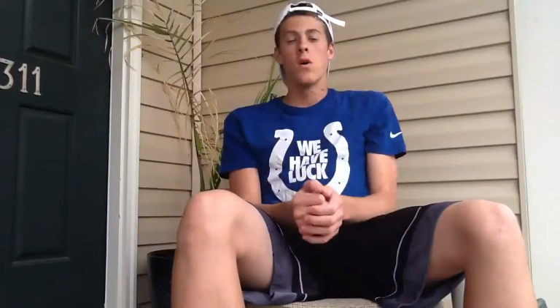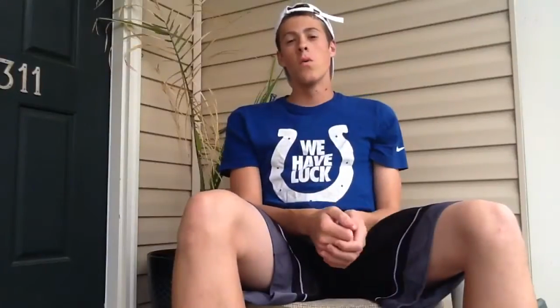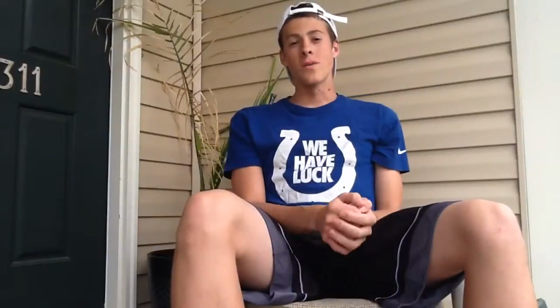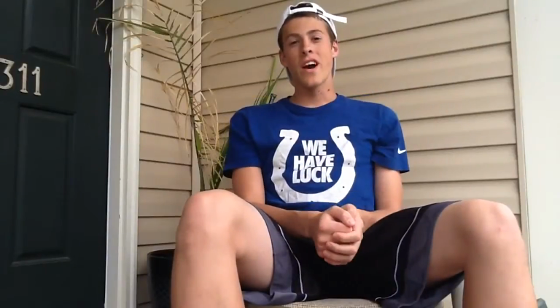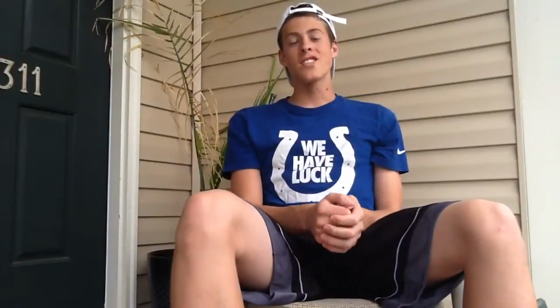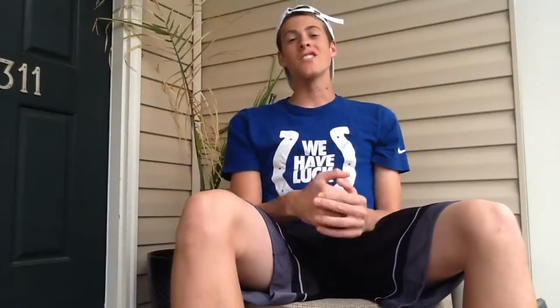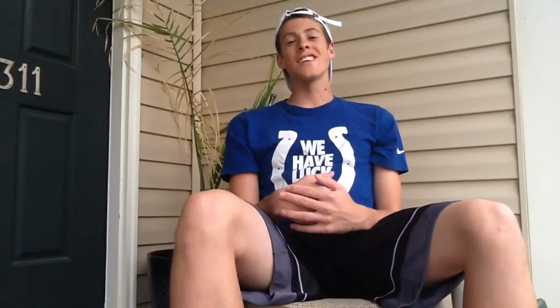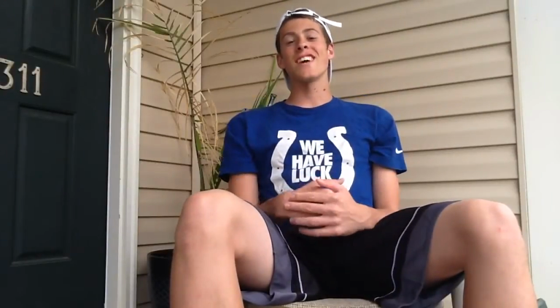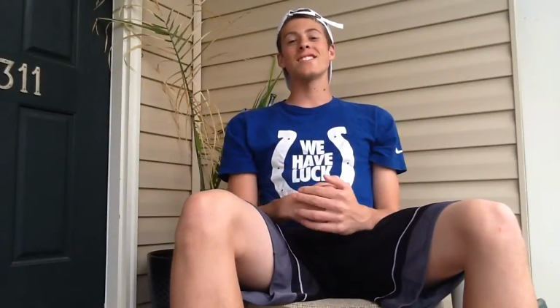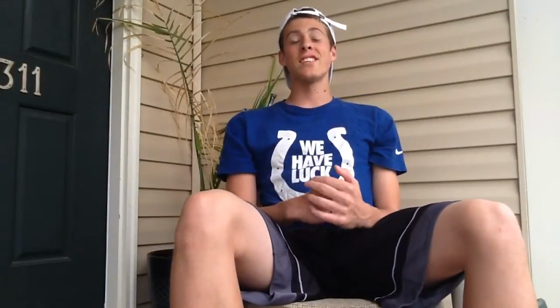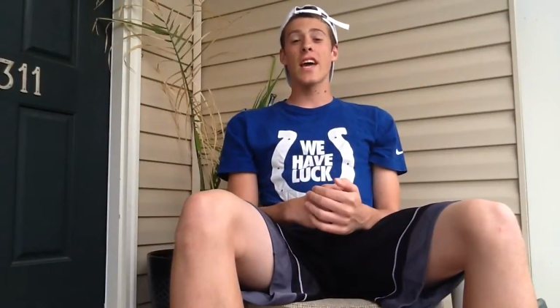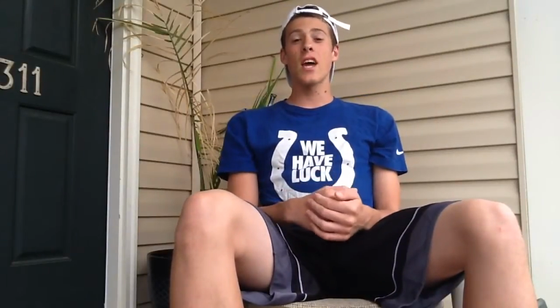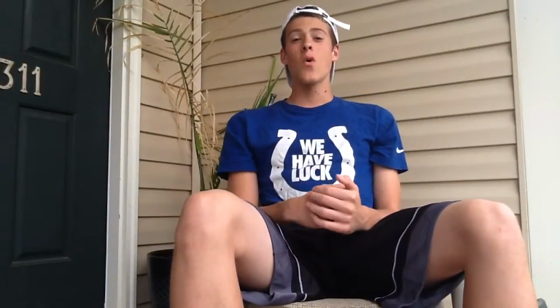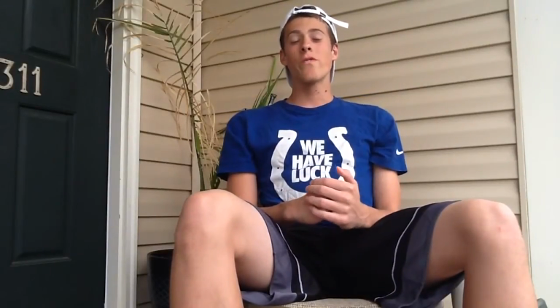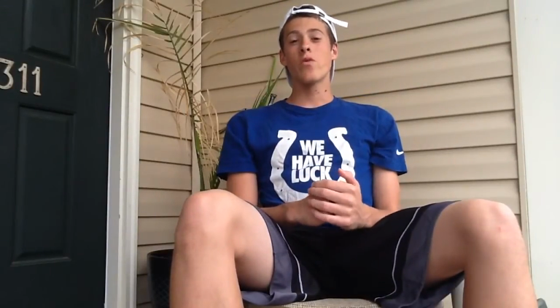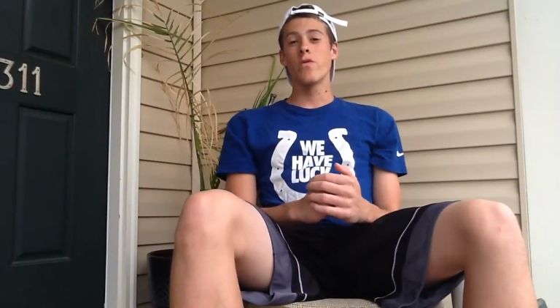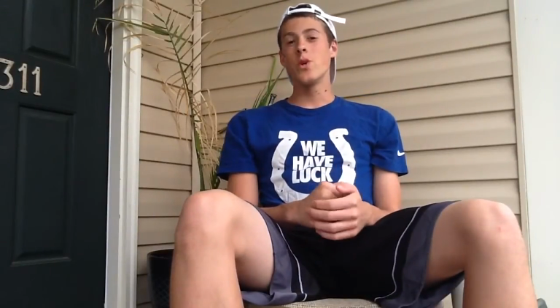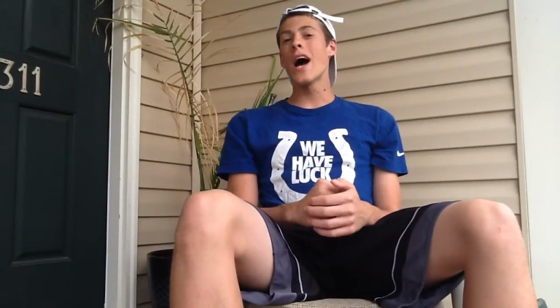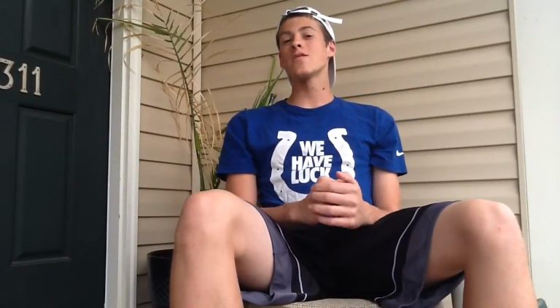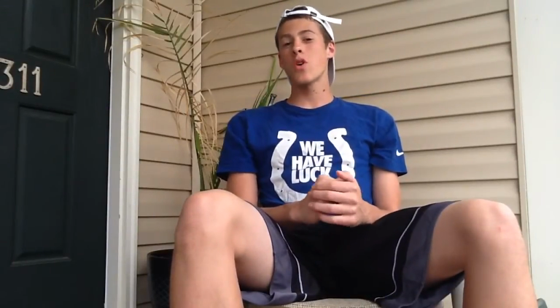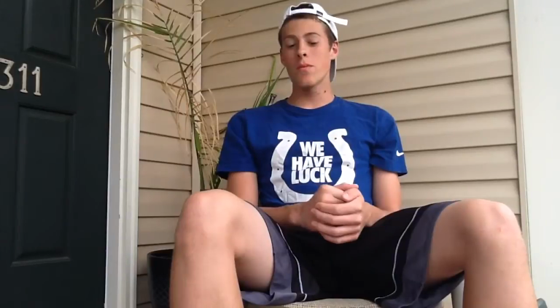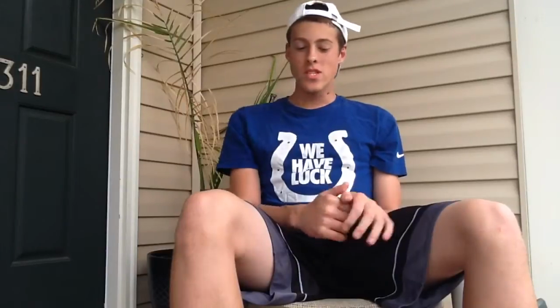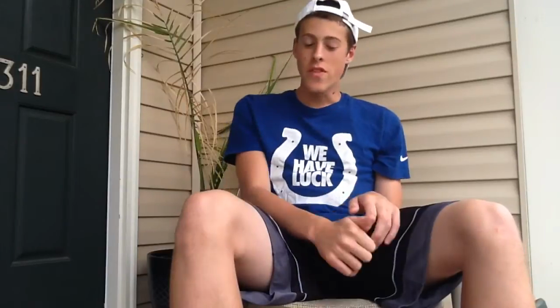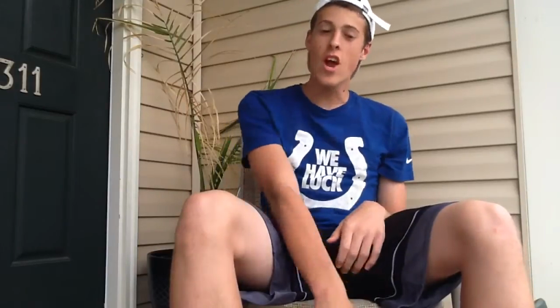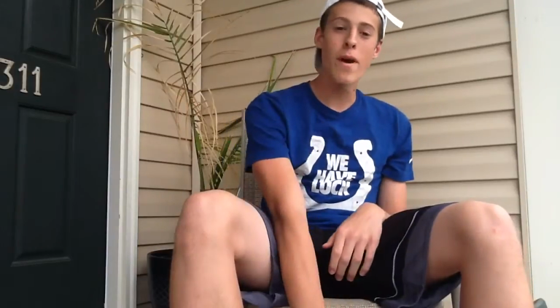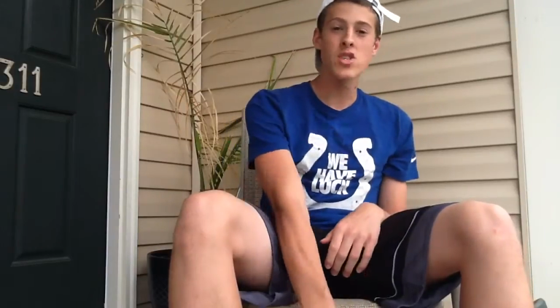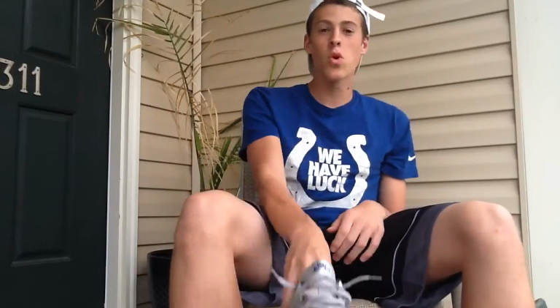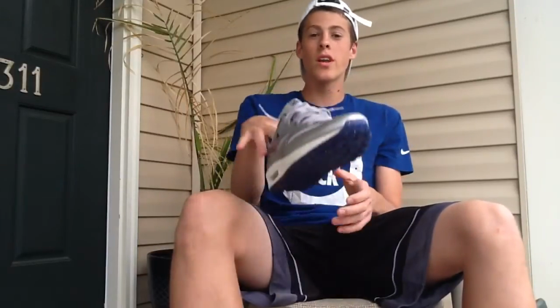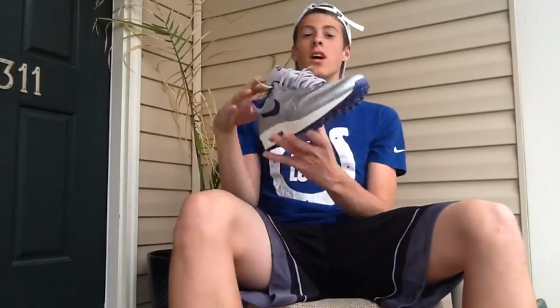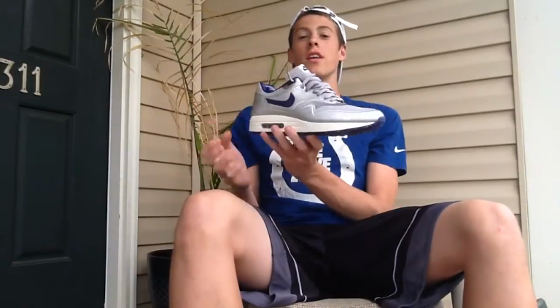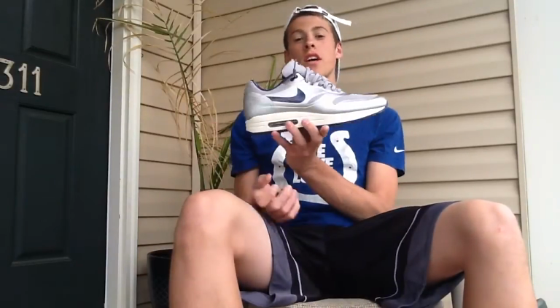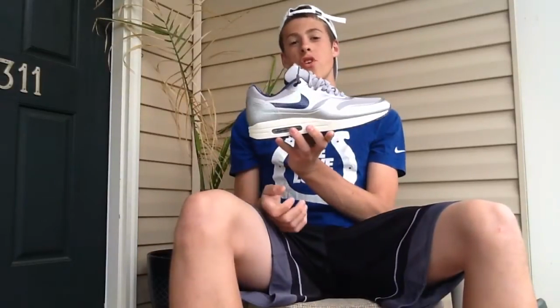What's up guys? RC Kicks, and today we've got a review as promised on the Air Max 1 Night Track.